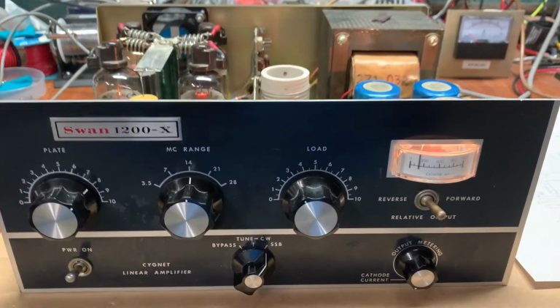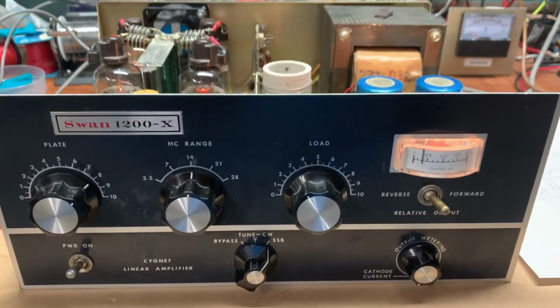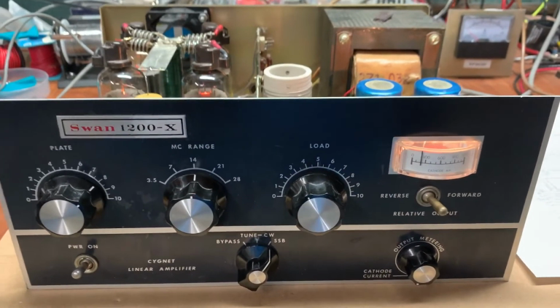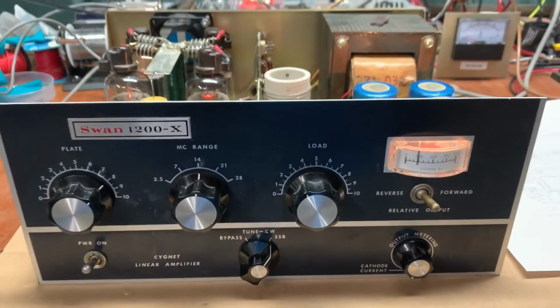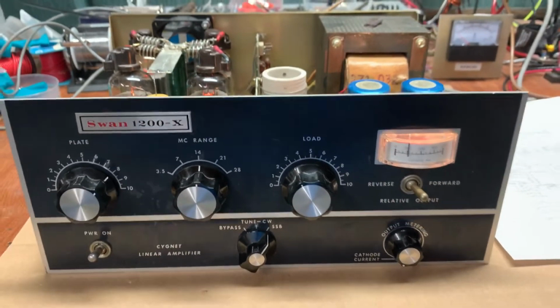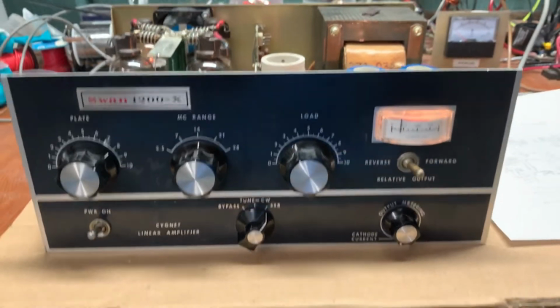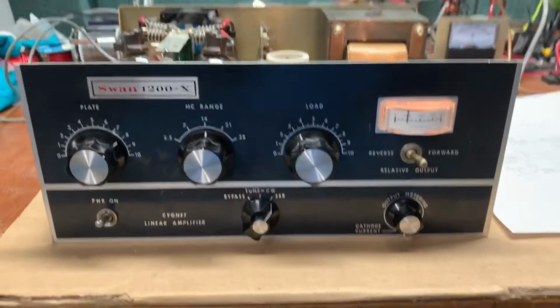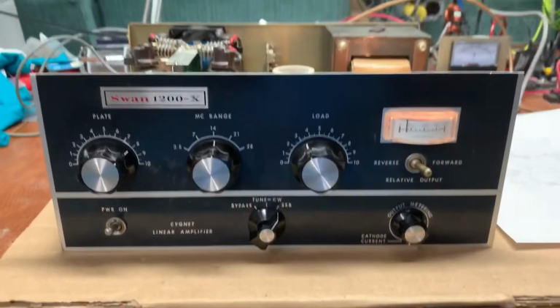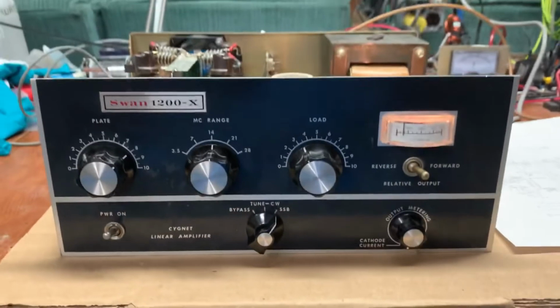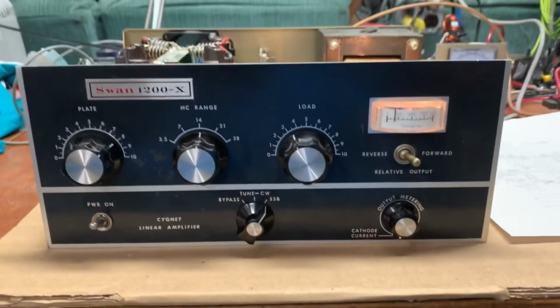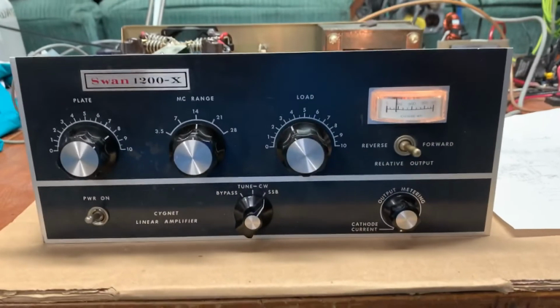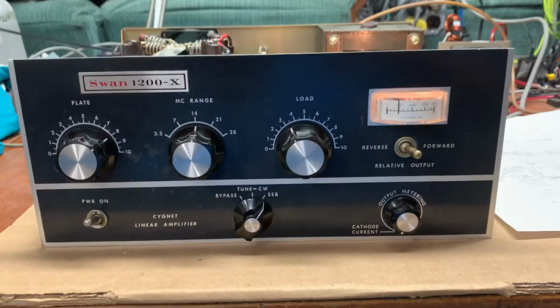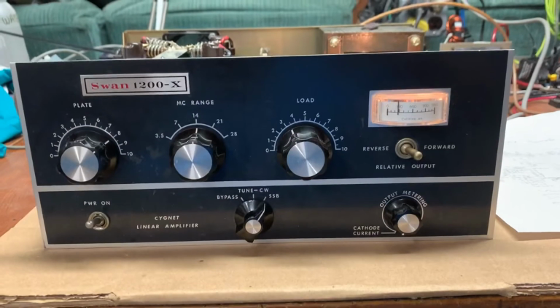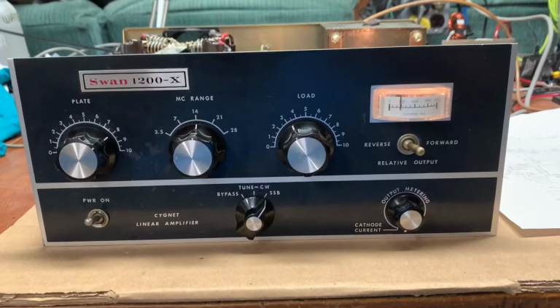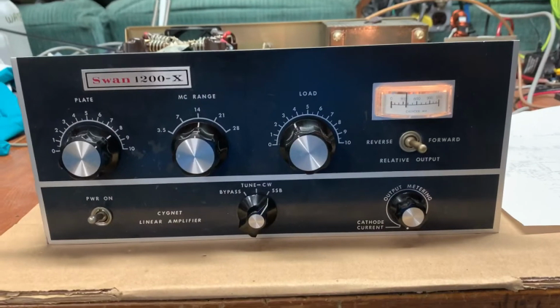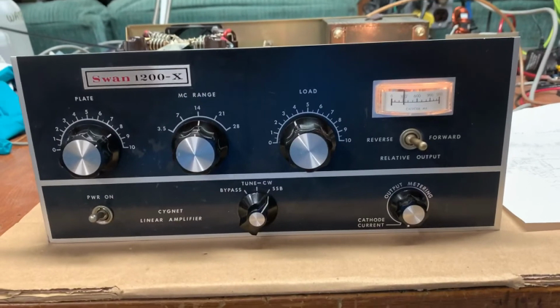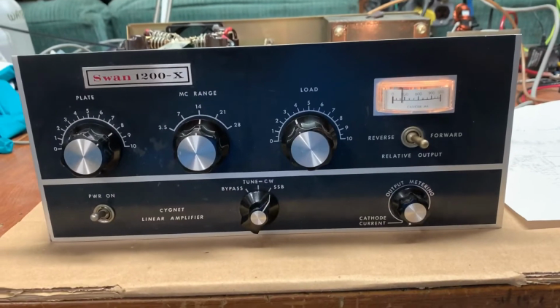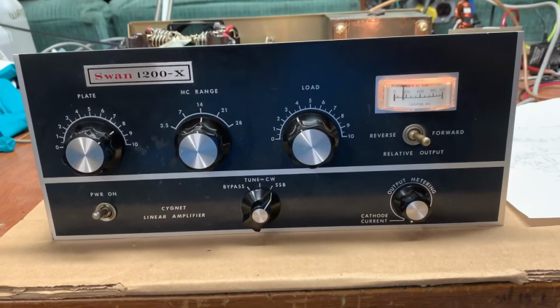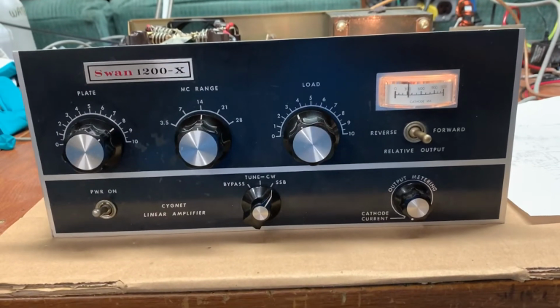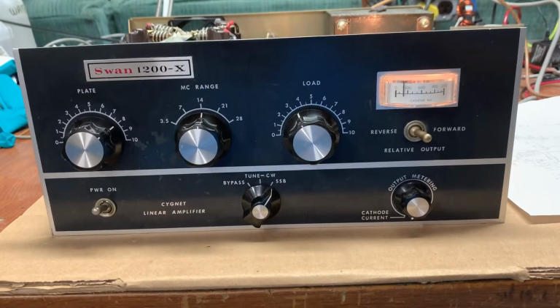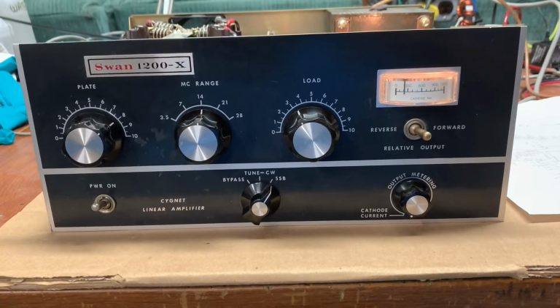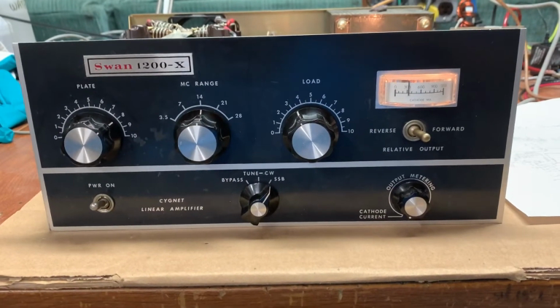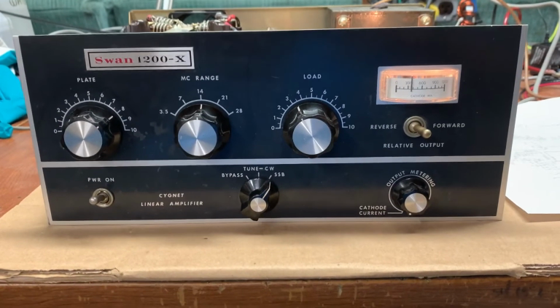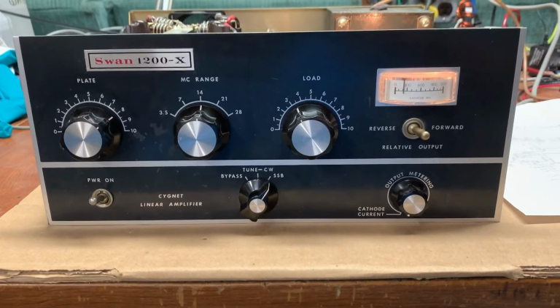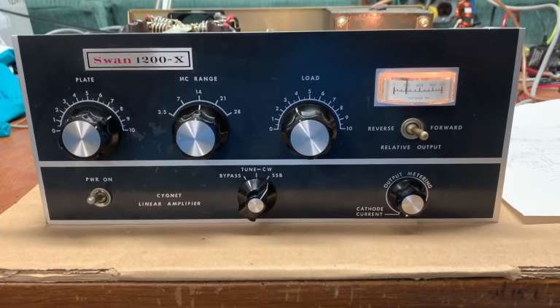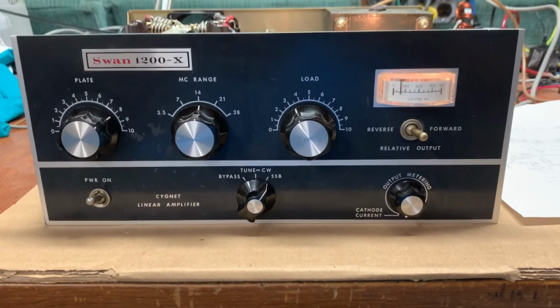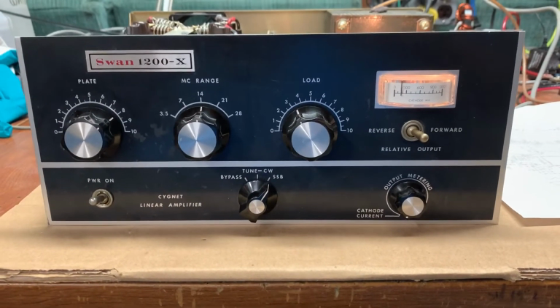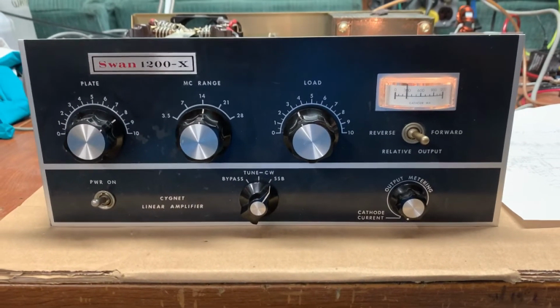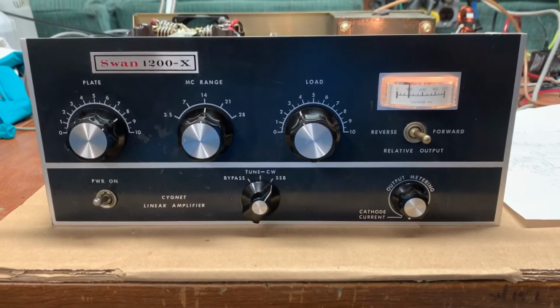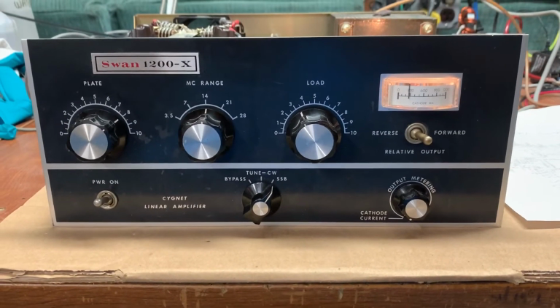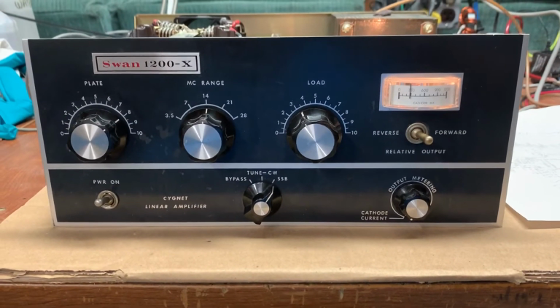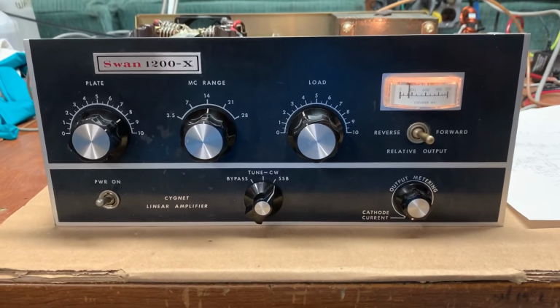It was a nice little project, and for a couple hundred bucks and some tubes I had on the shelf, I got a nice little working amp.